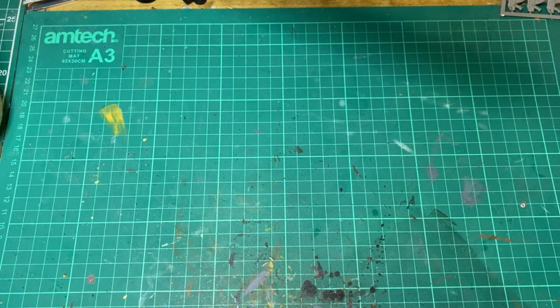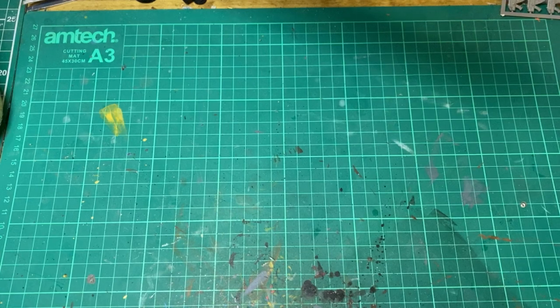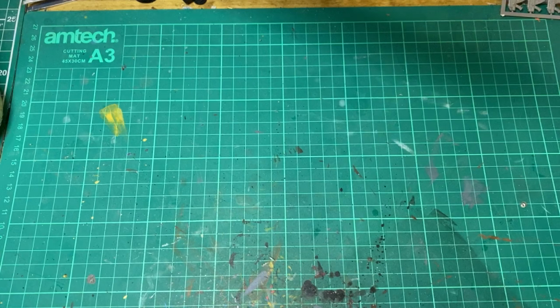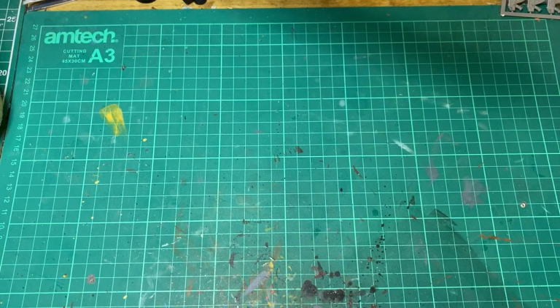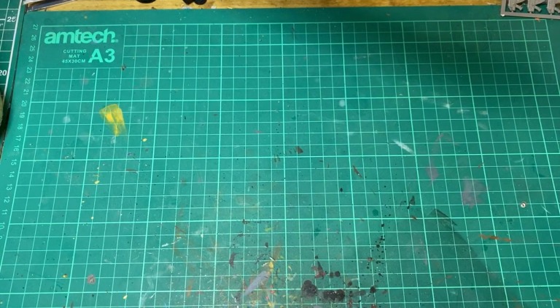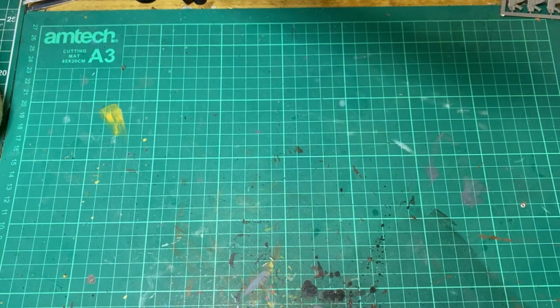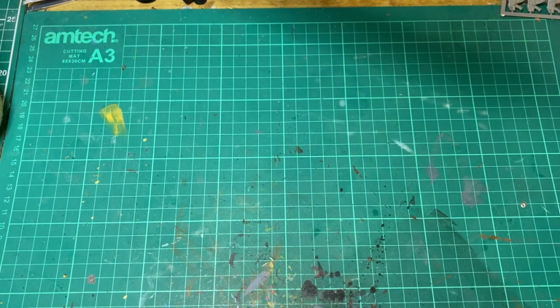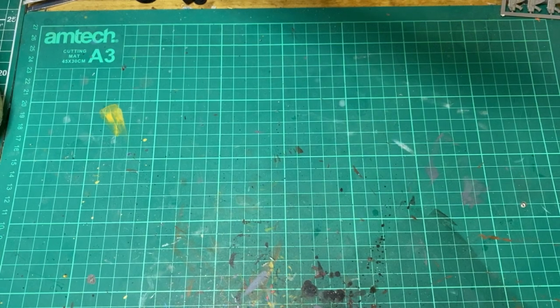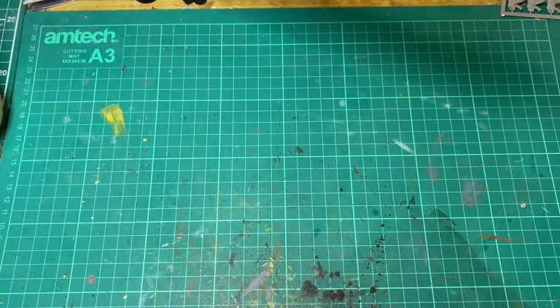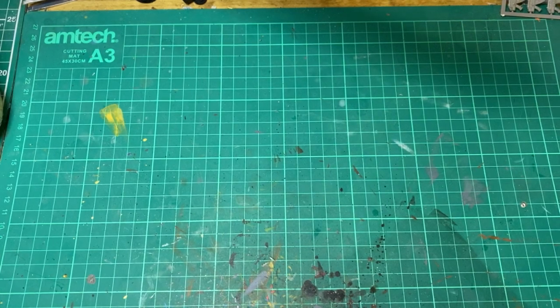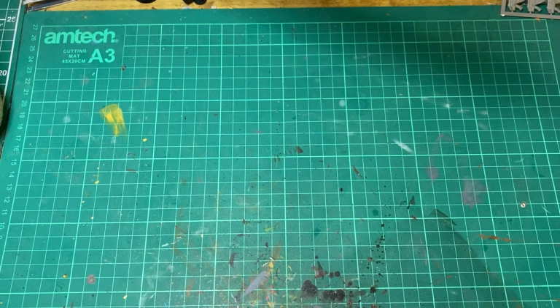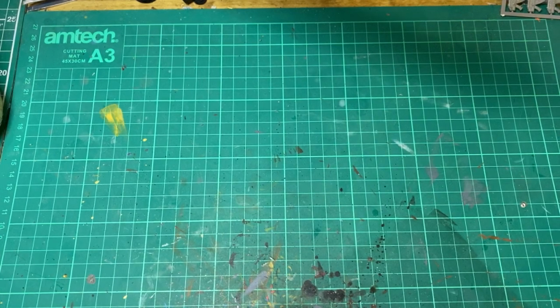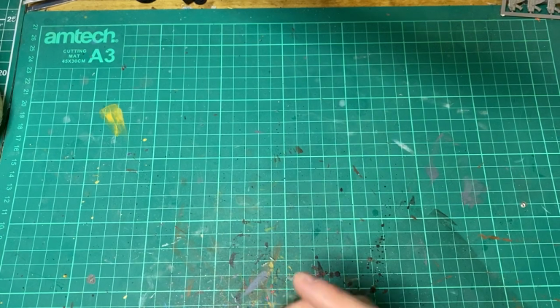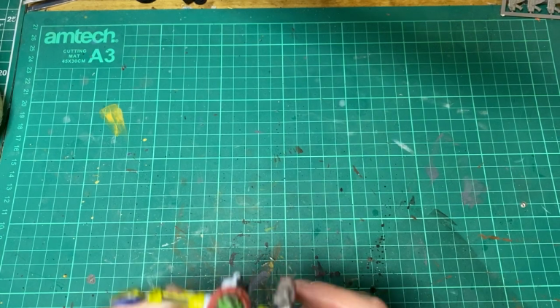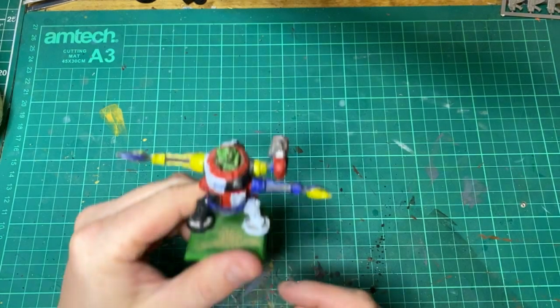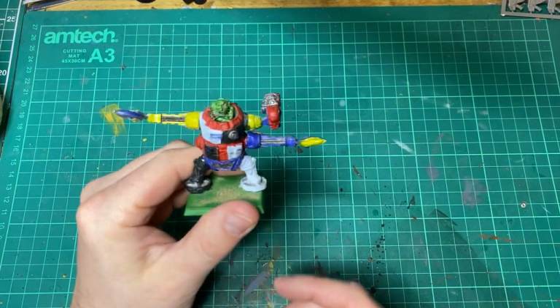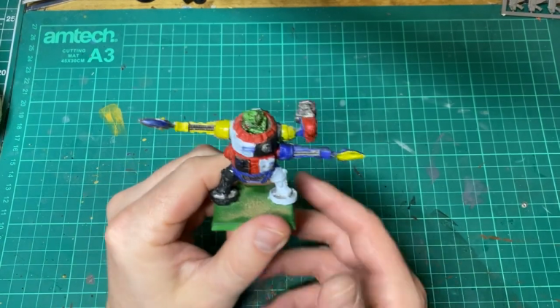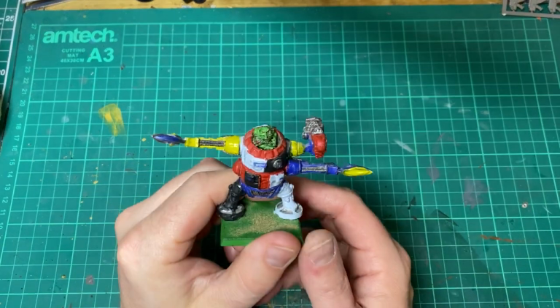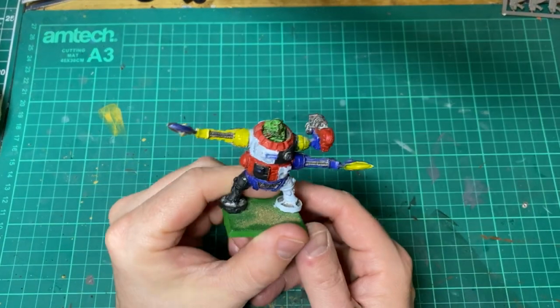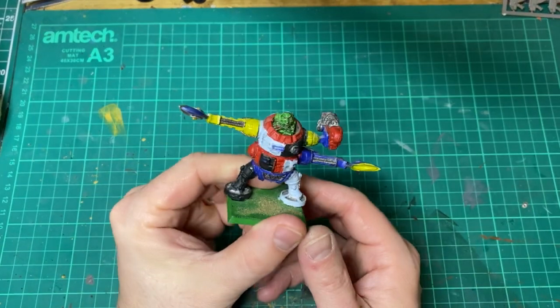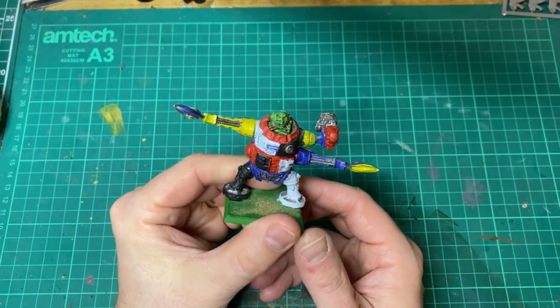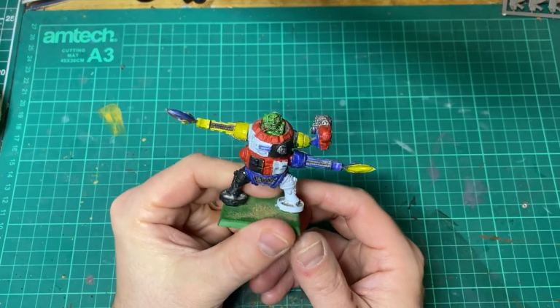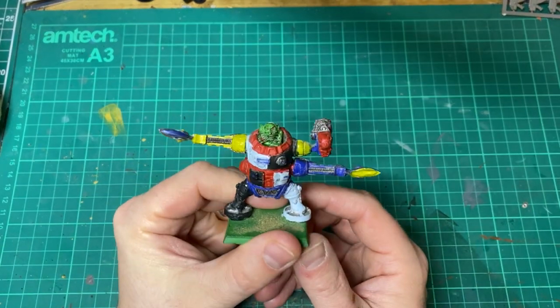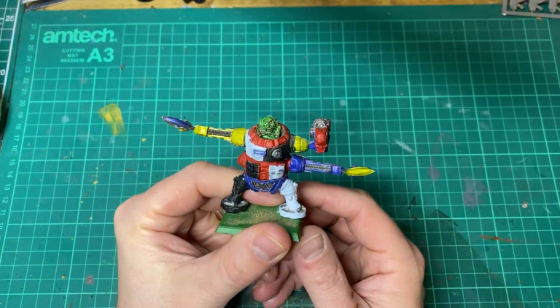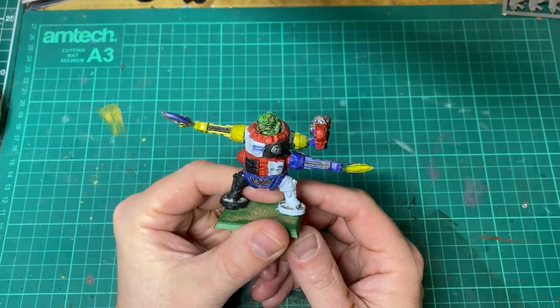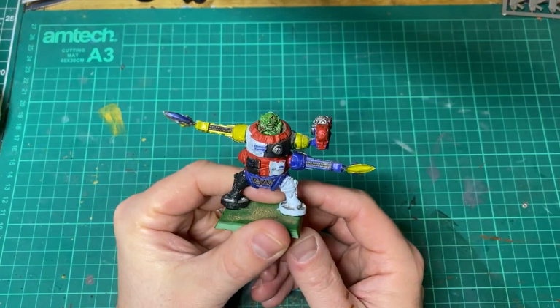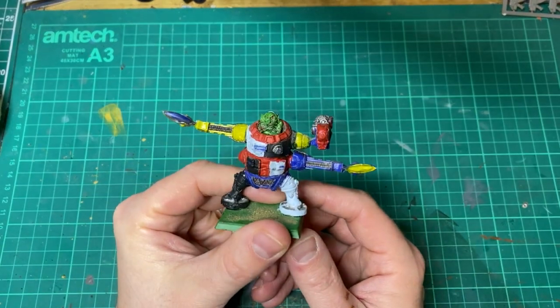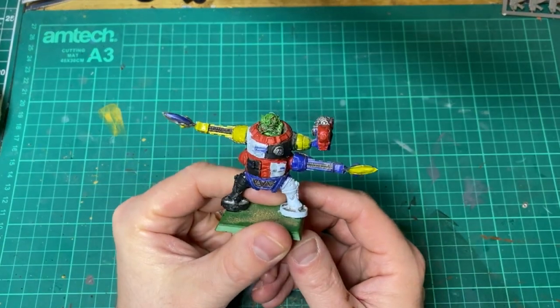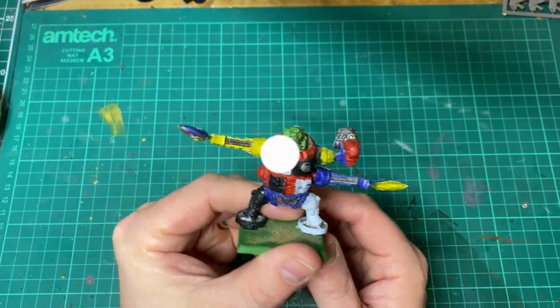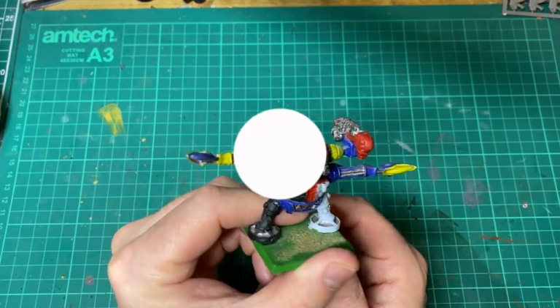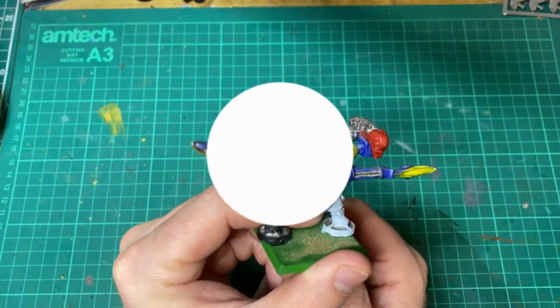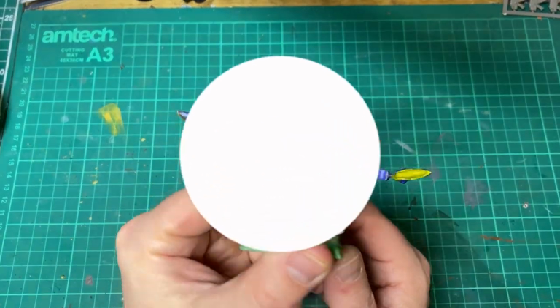Welcome to this miniature rescue video where we'll be restoring this old Orc Dreadnought.